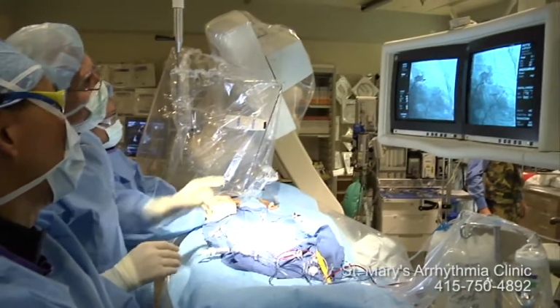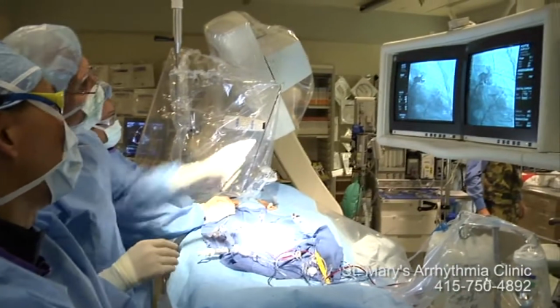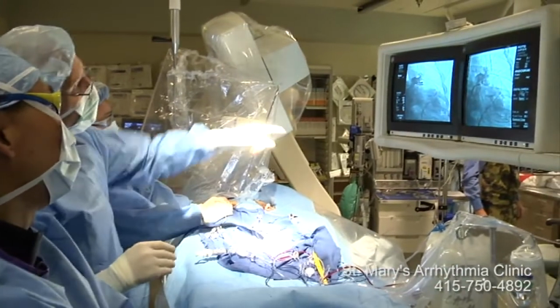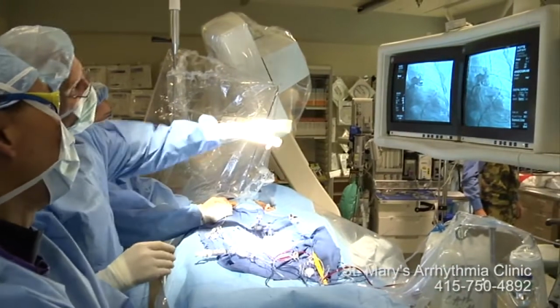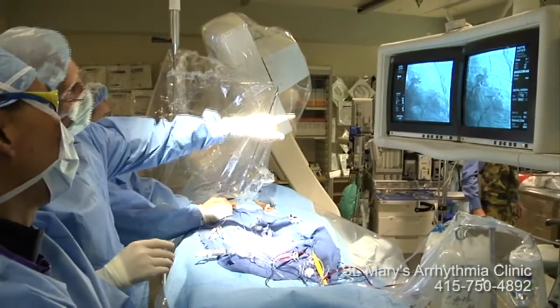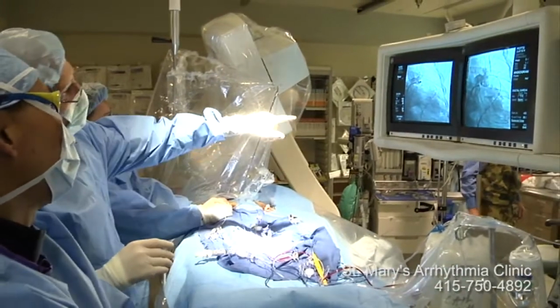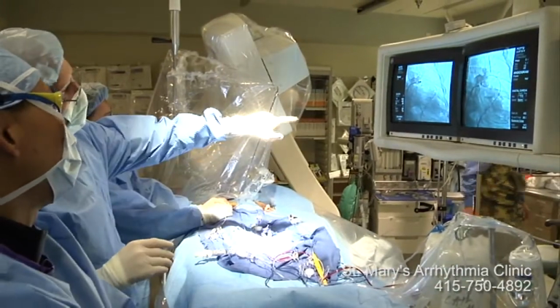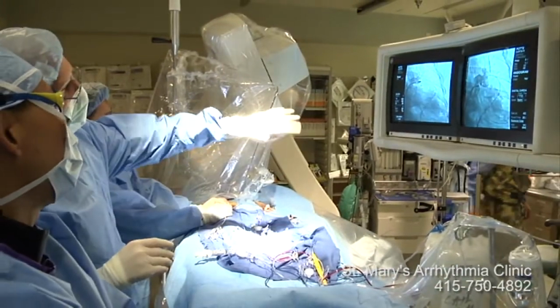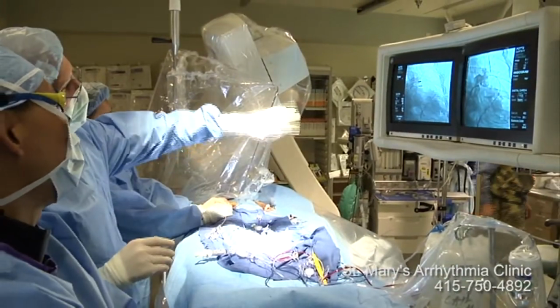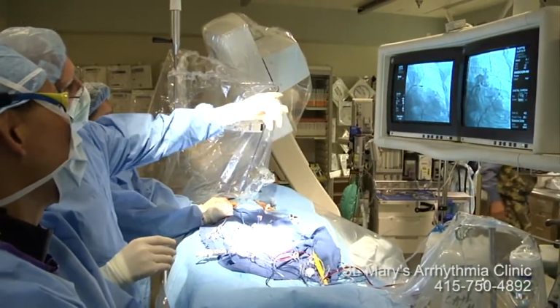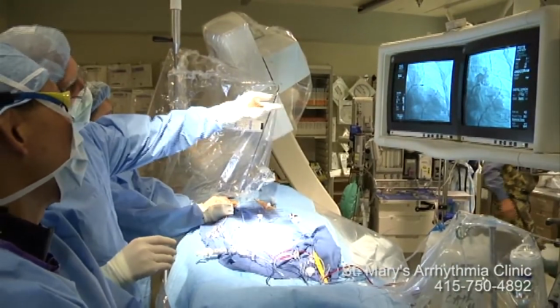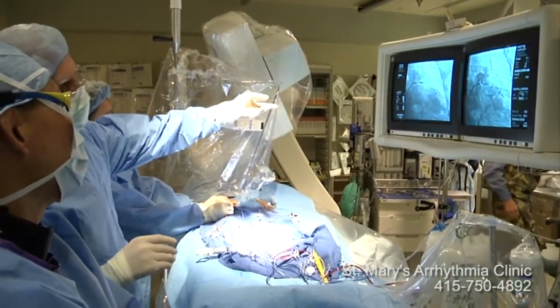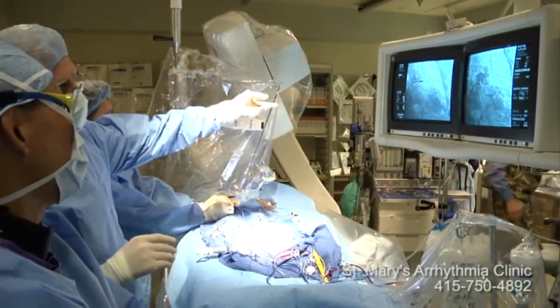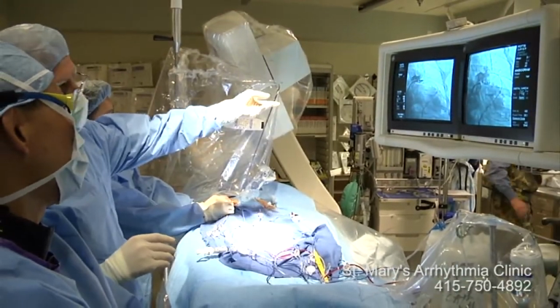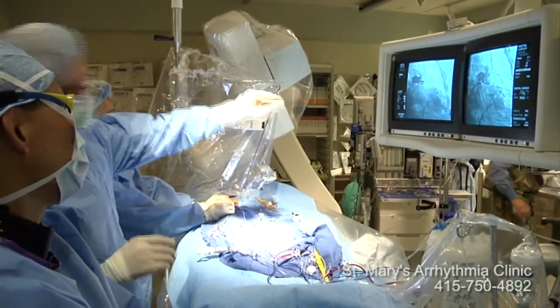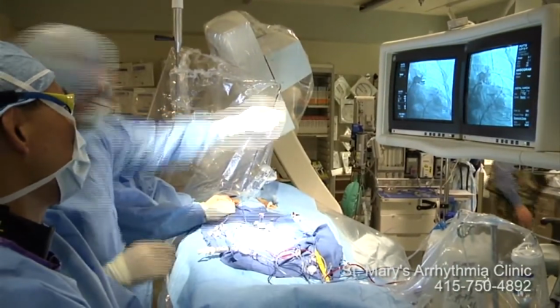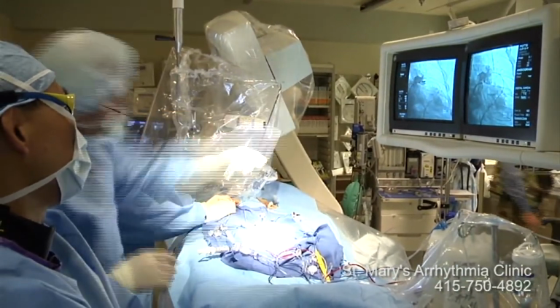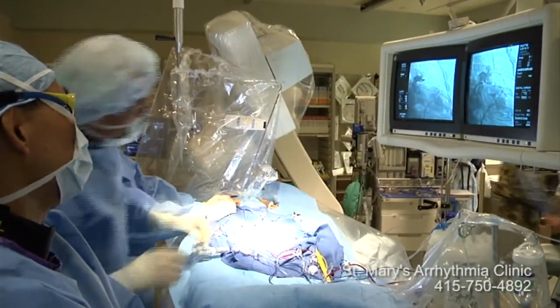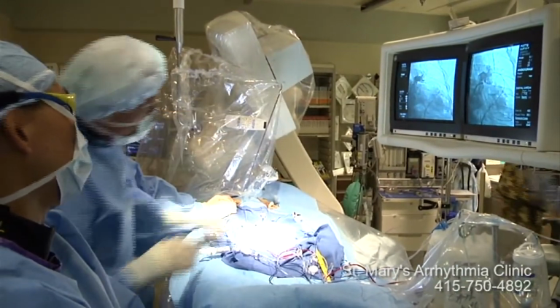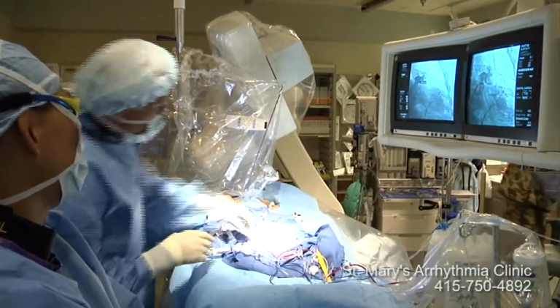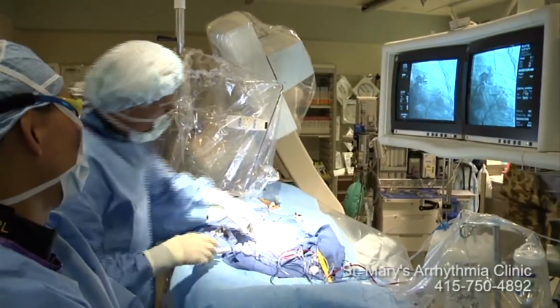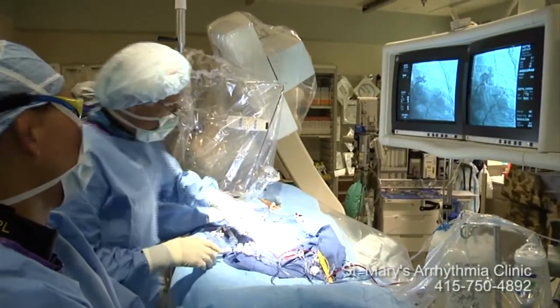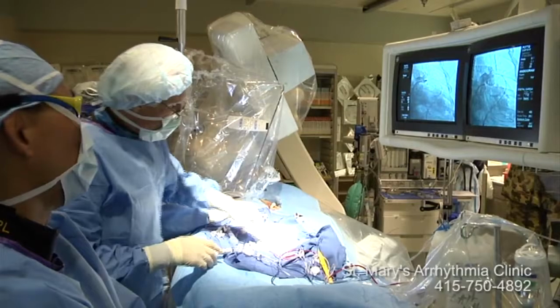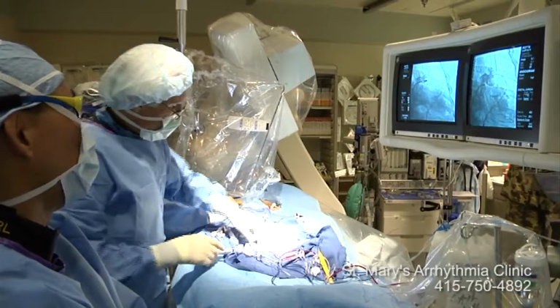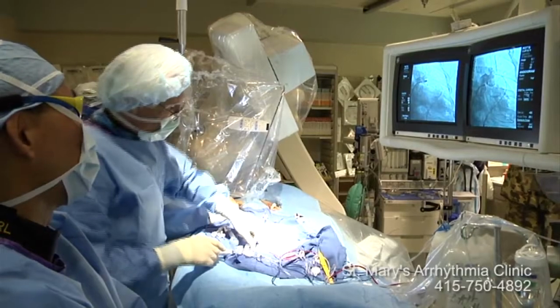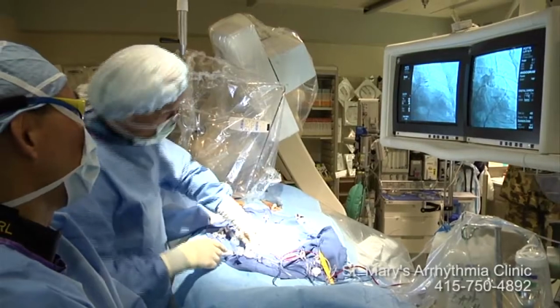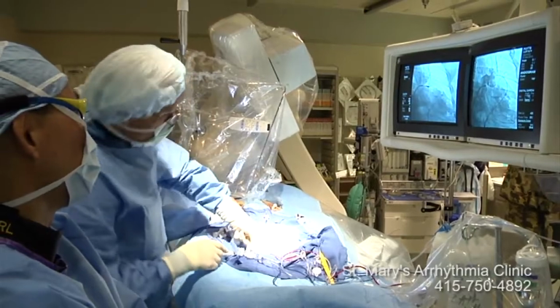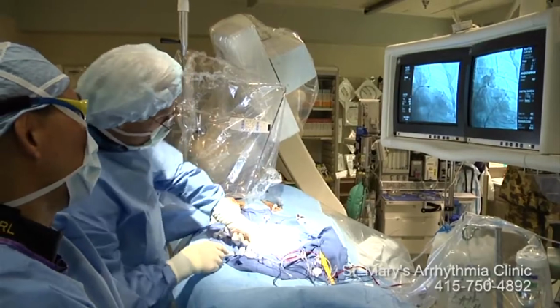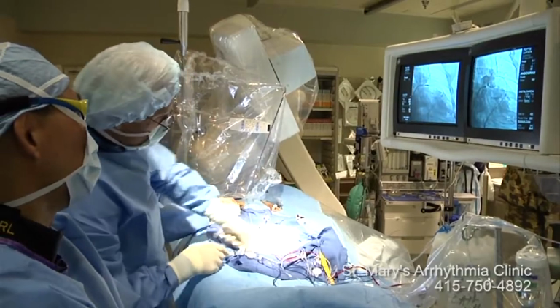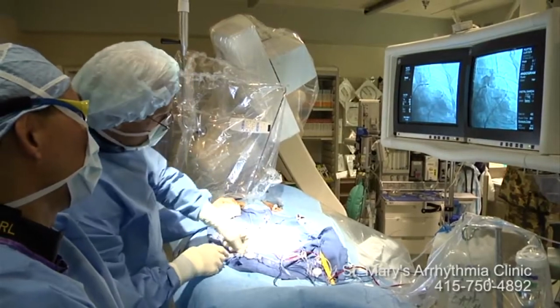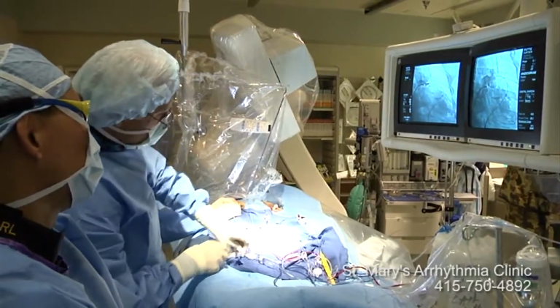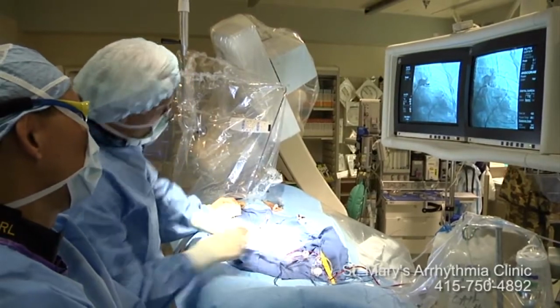I think our sheath can be rotated. Yeah, we're going to have to rotate it. Okay.